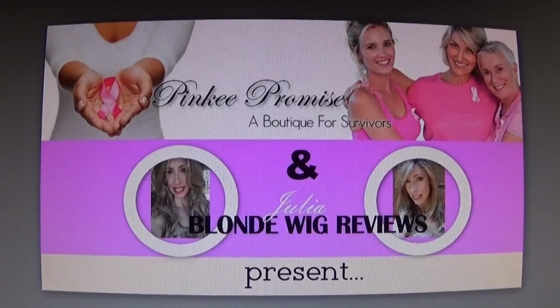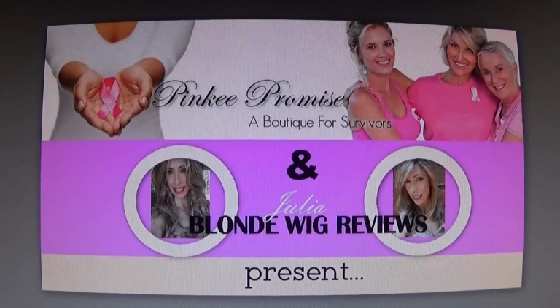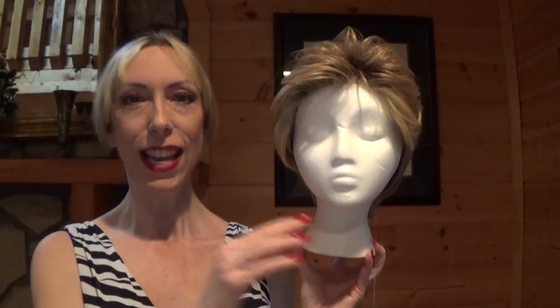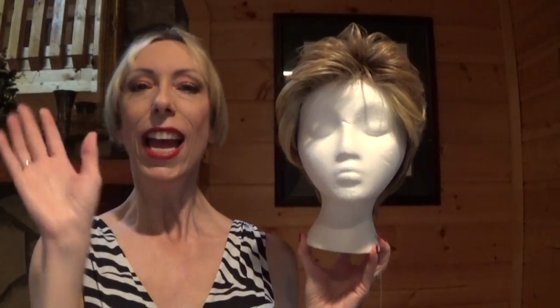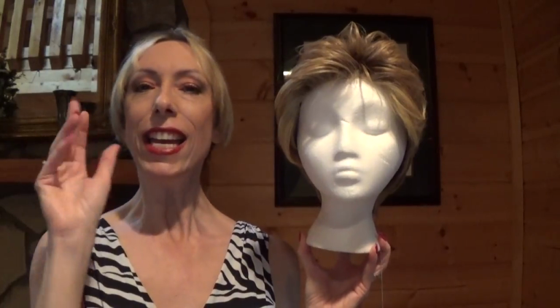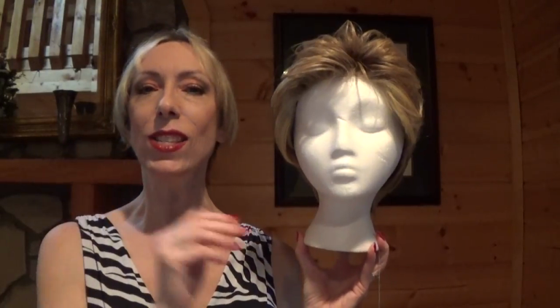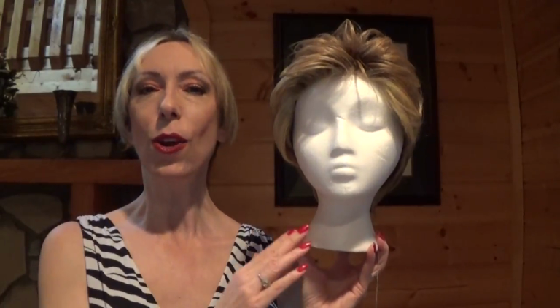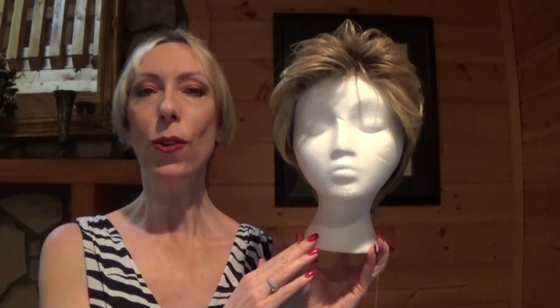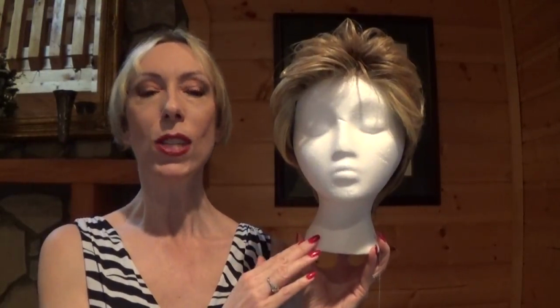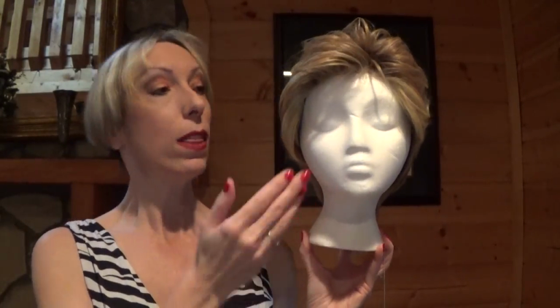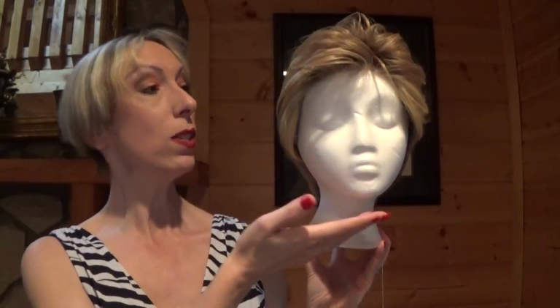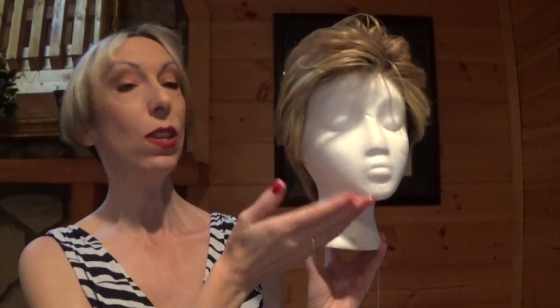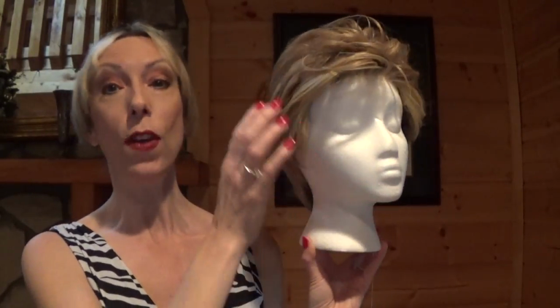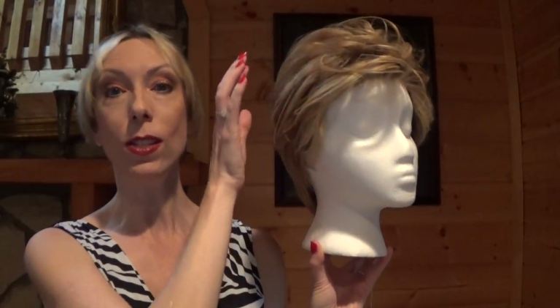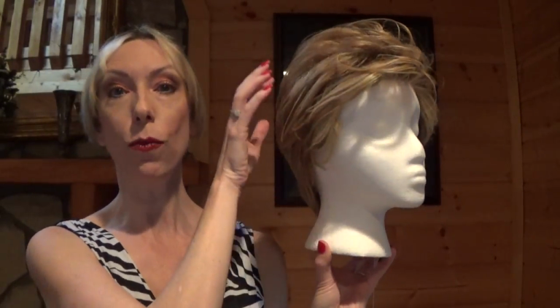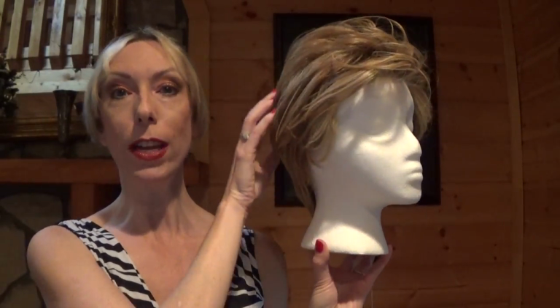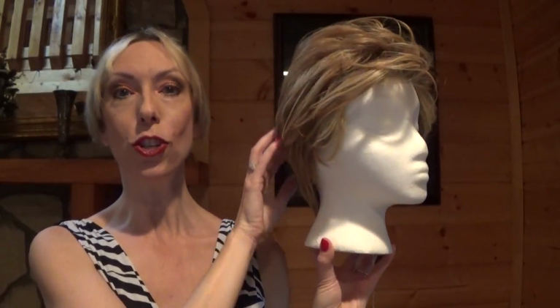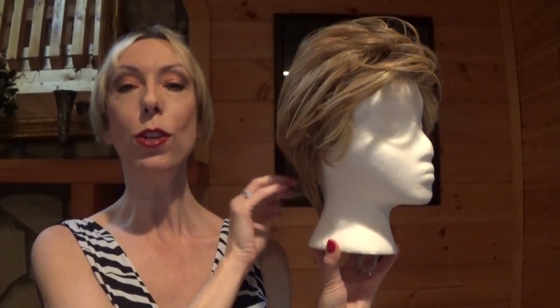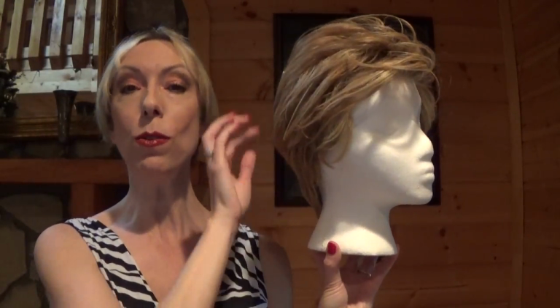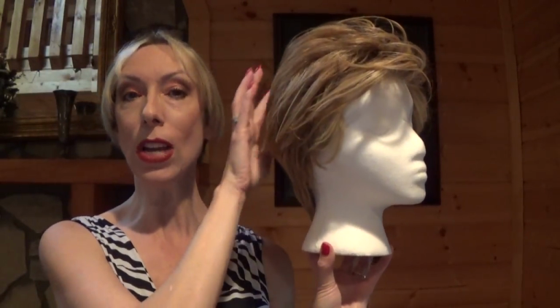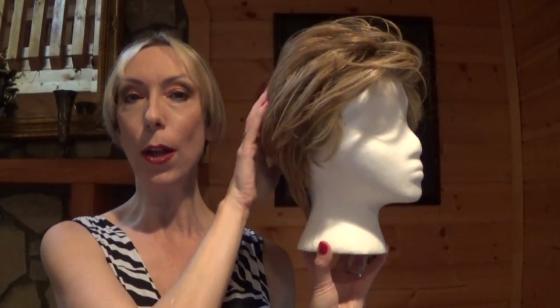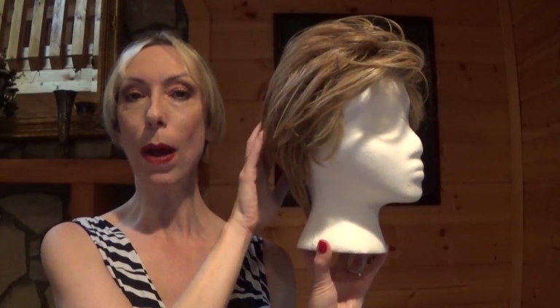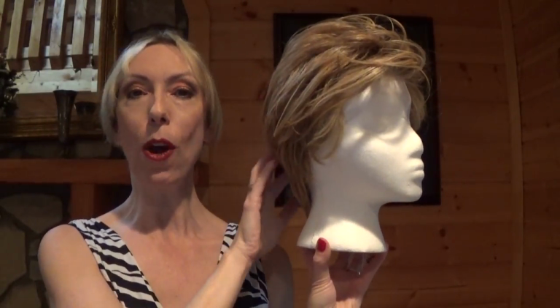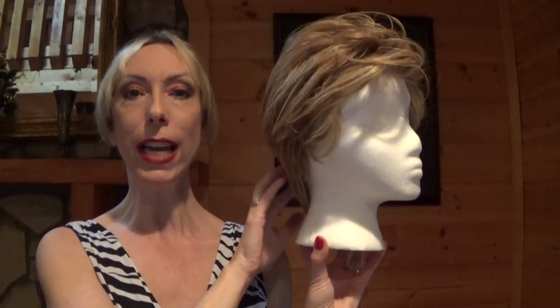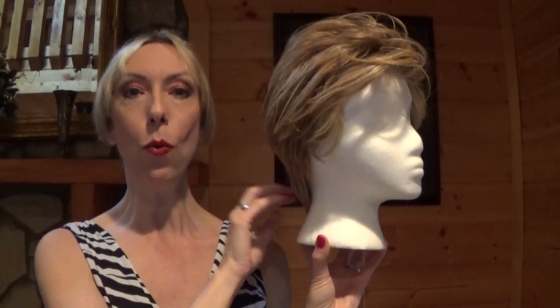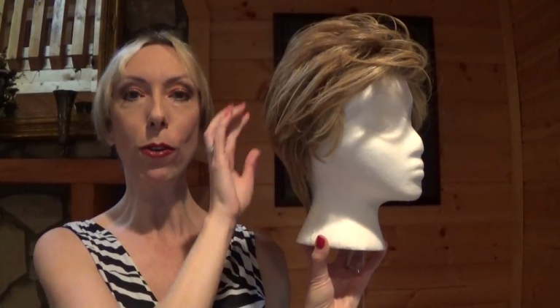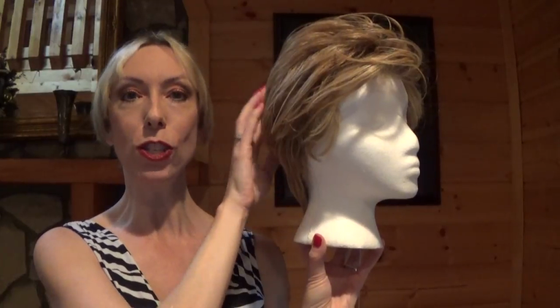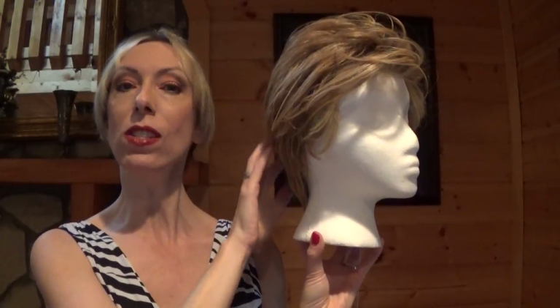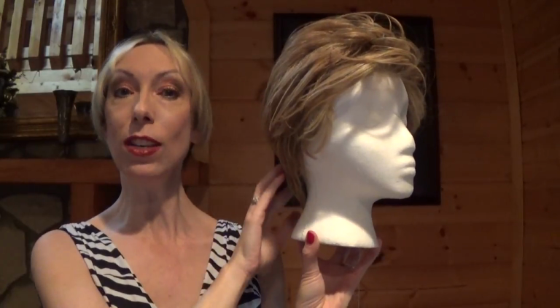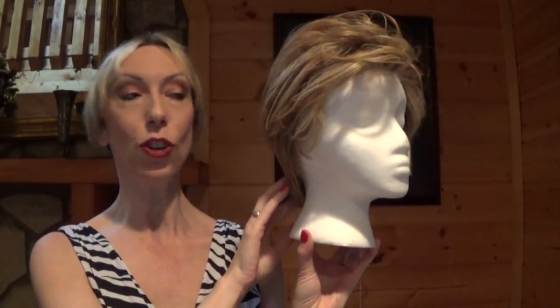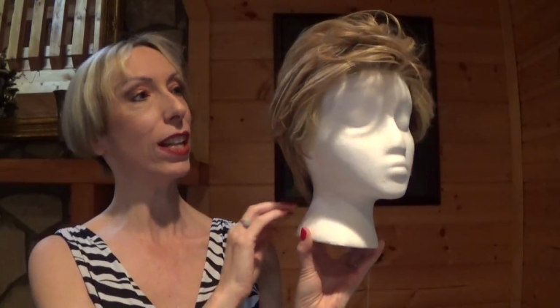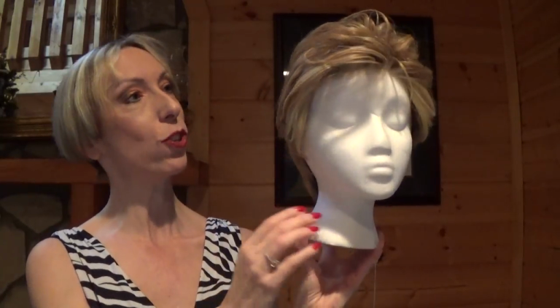Hey guys and girls, this is Advanced French, a new style by Raquel Welch's signature collection.